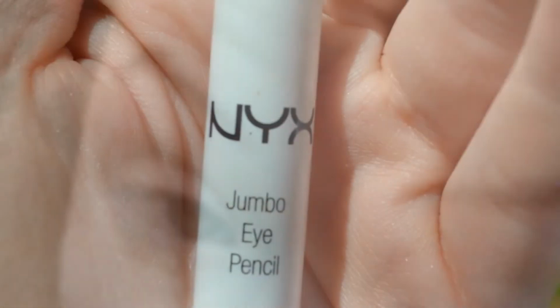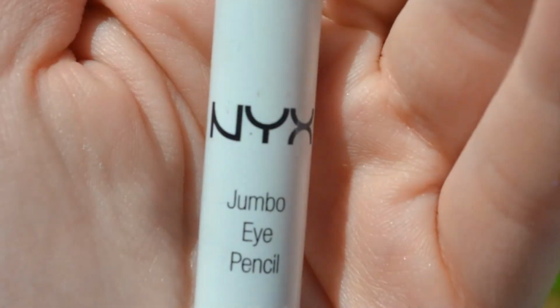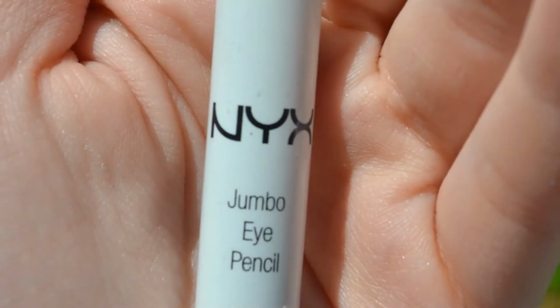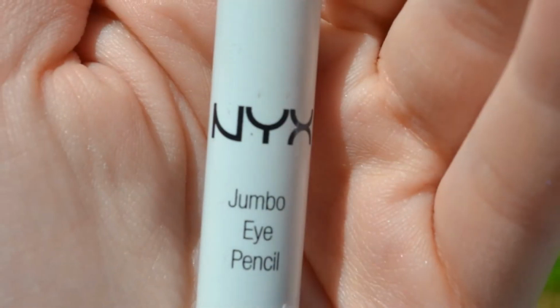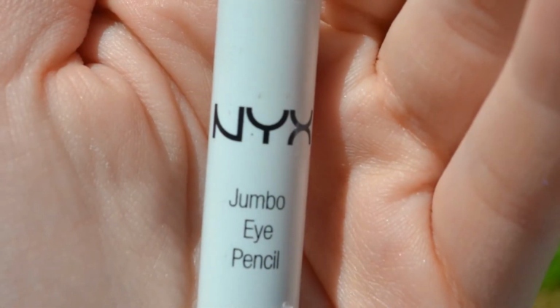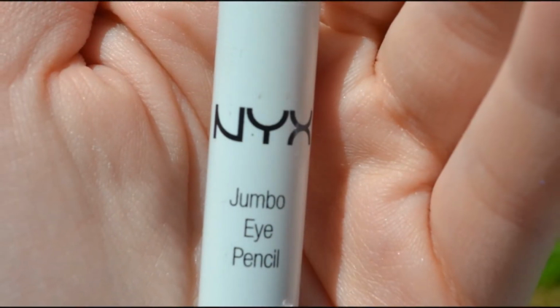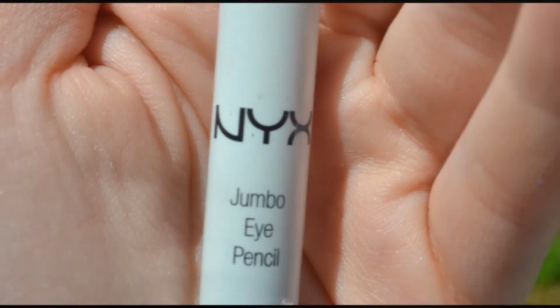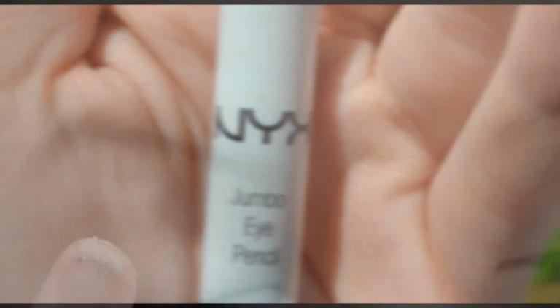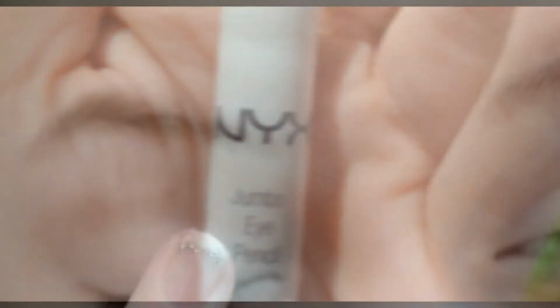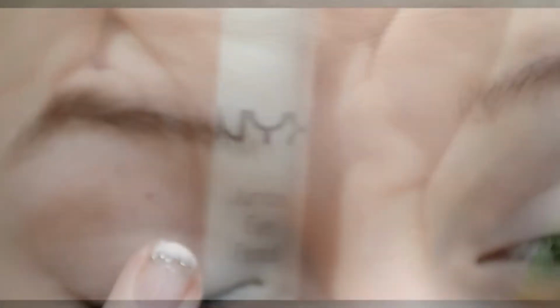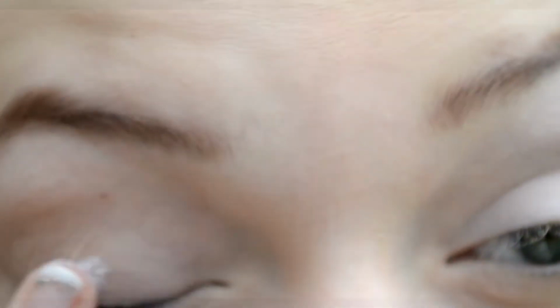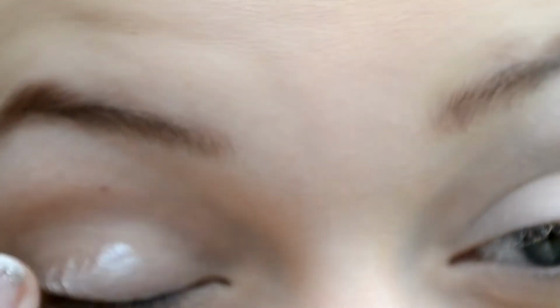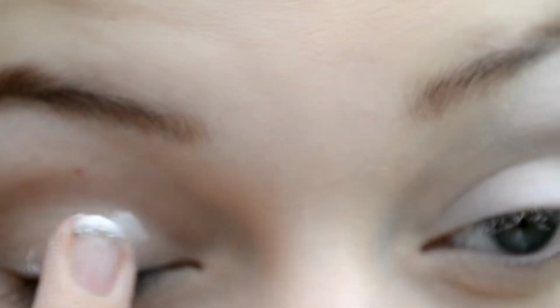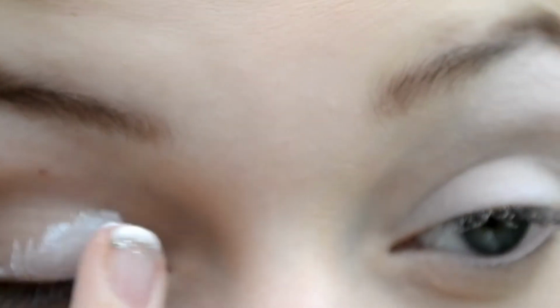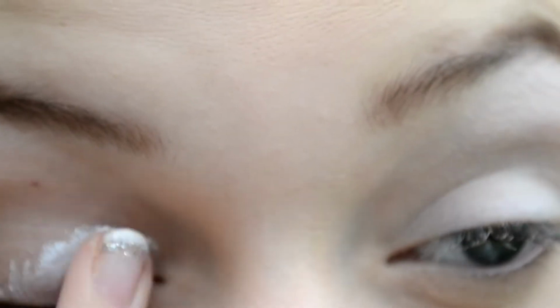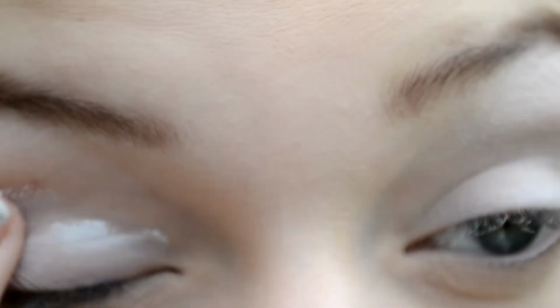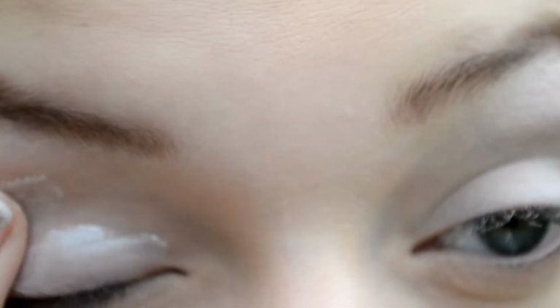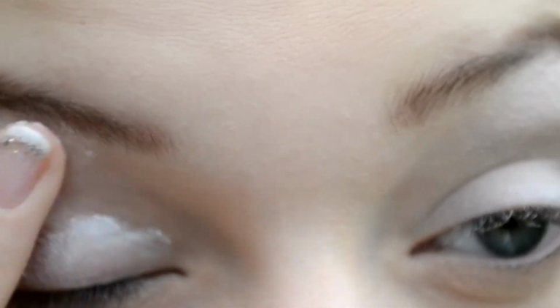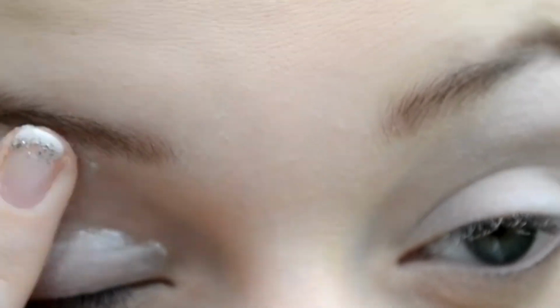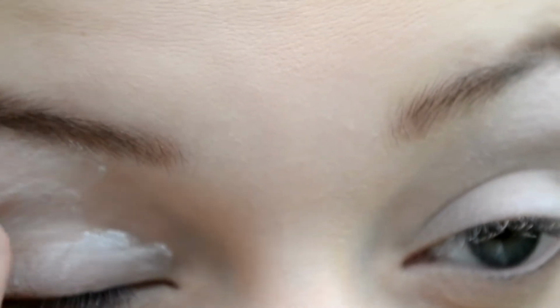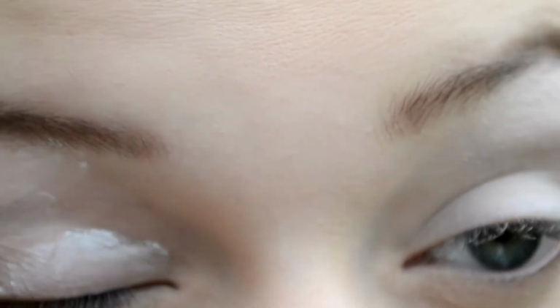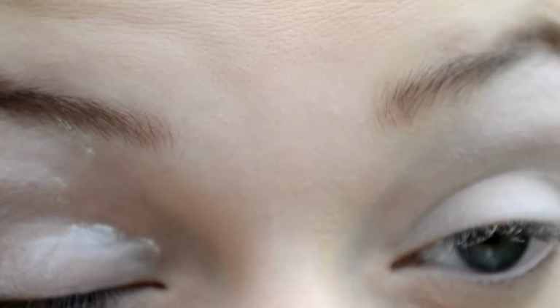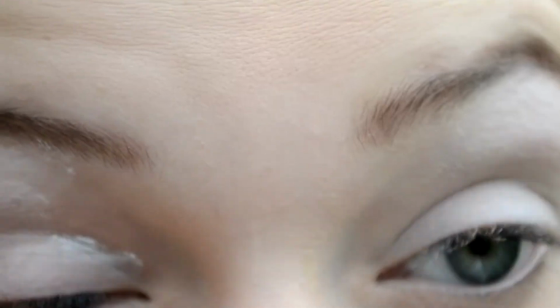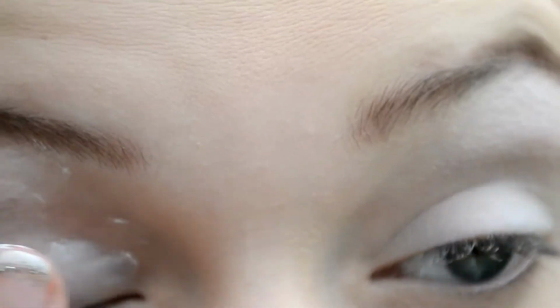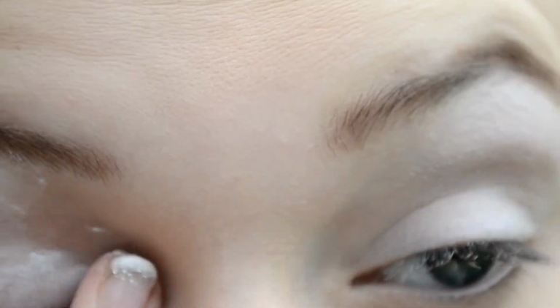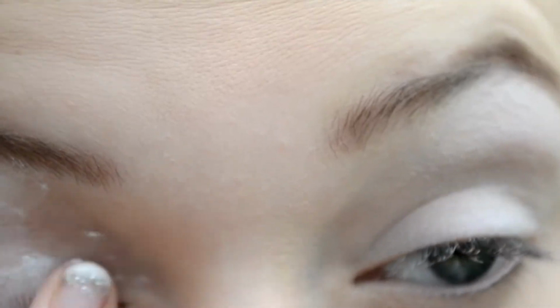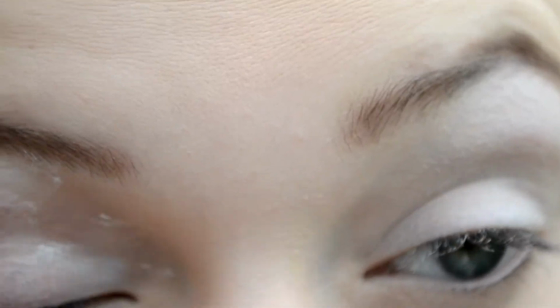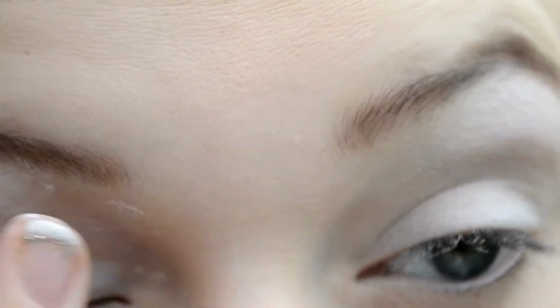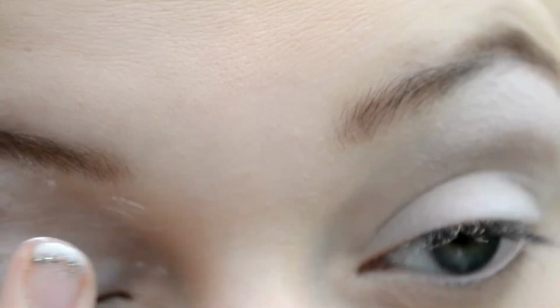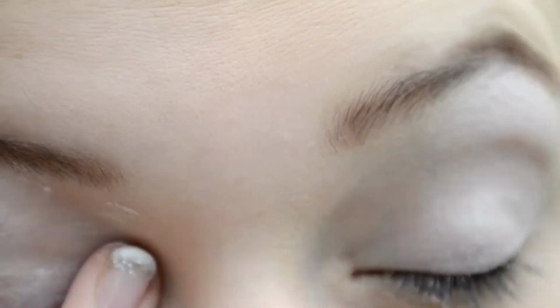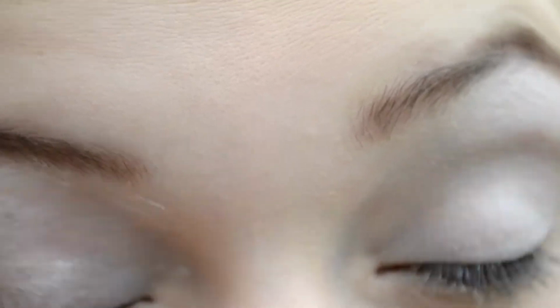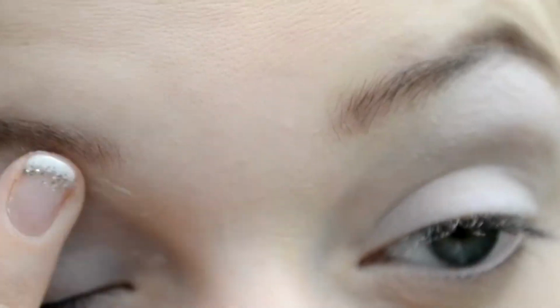Now I'm taking my NYX Jumbo Eye Pencil in Milk and I'm applying this to my lid to add a nice white base which will make all the colors pop.